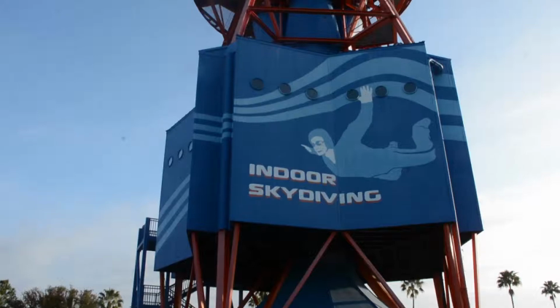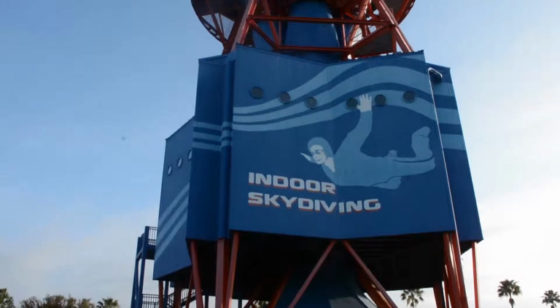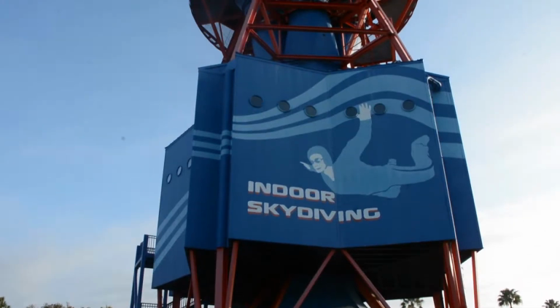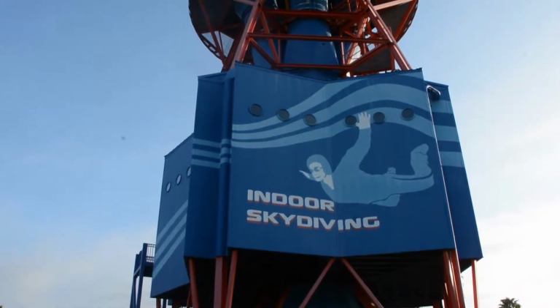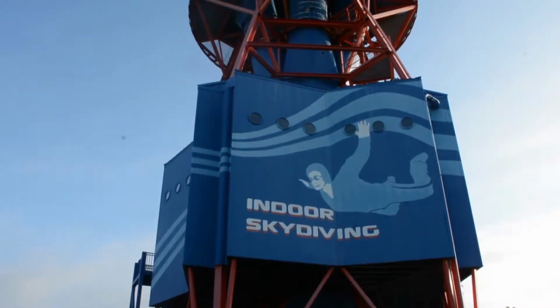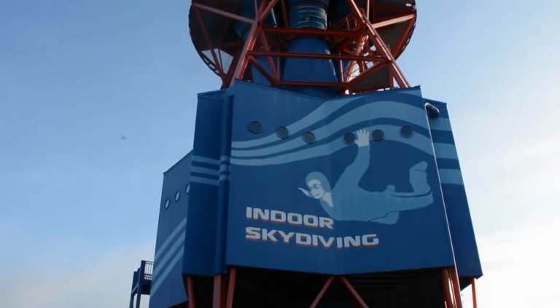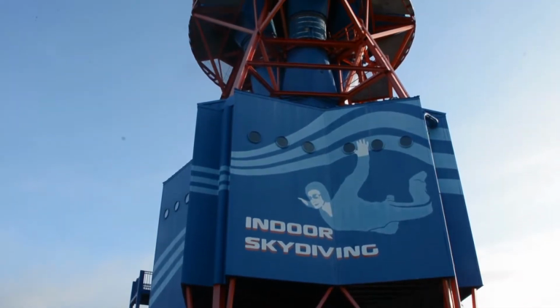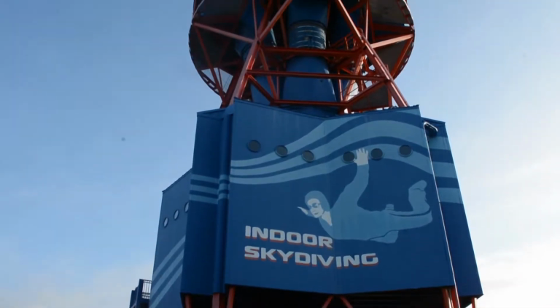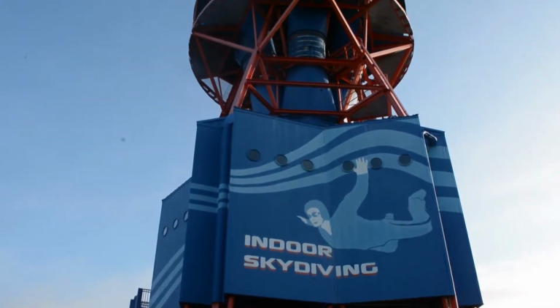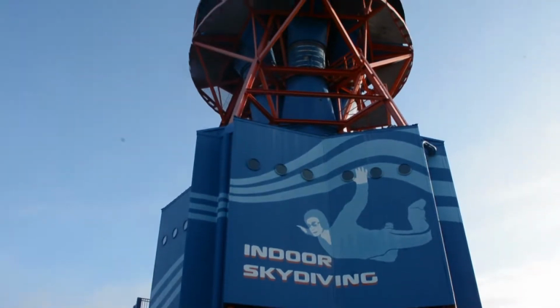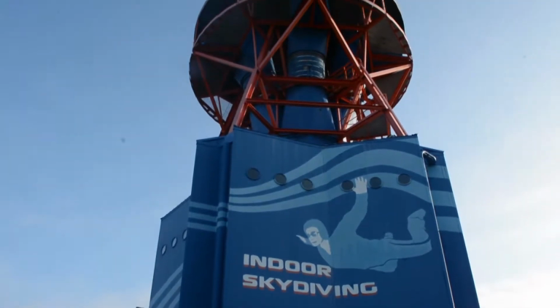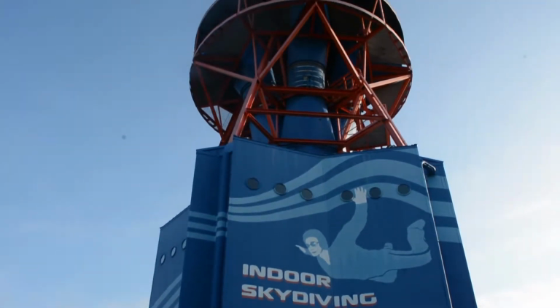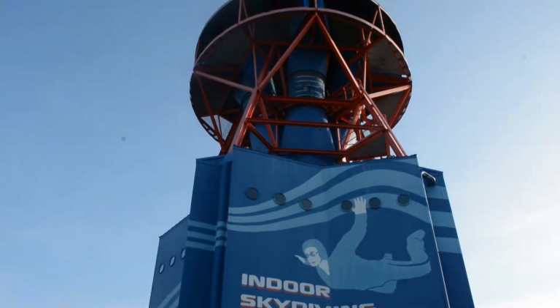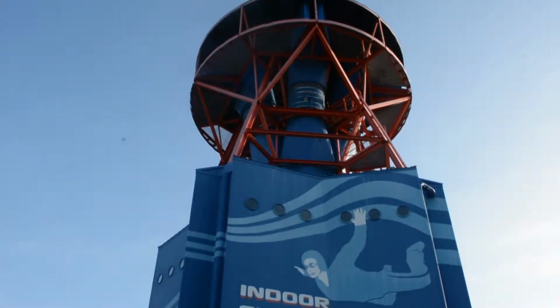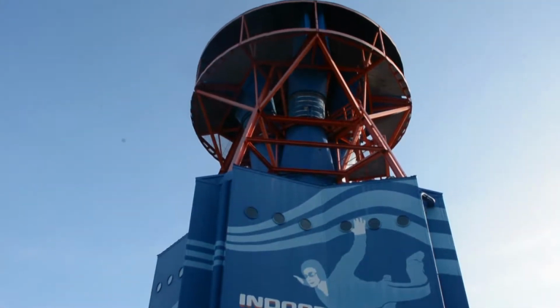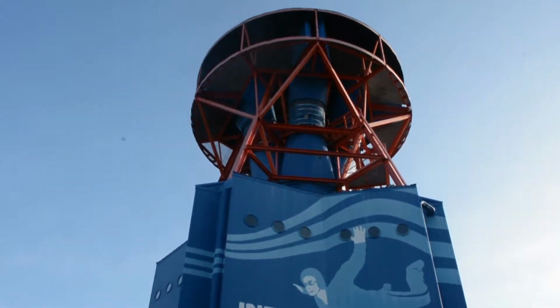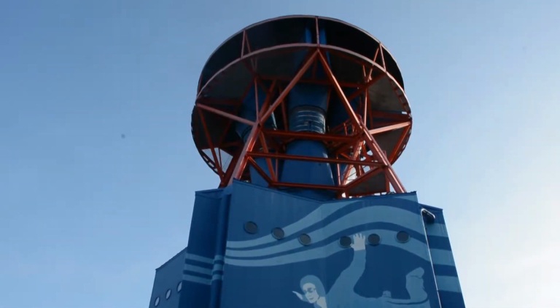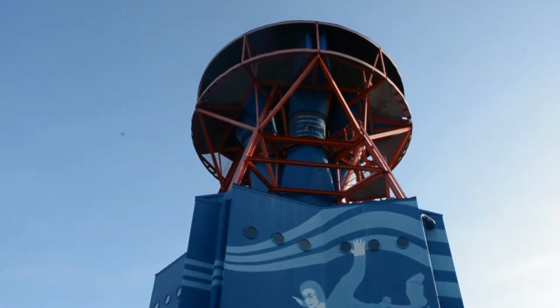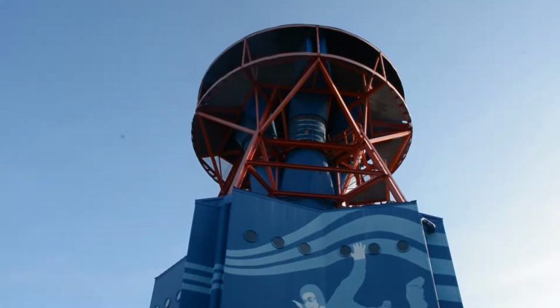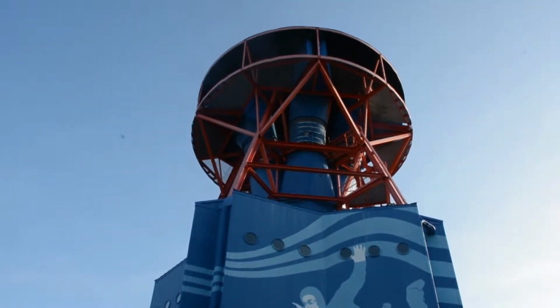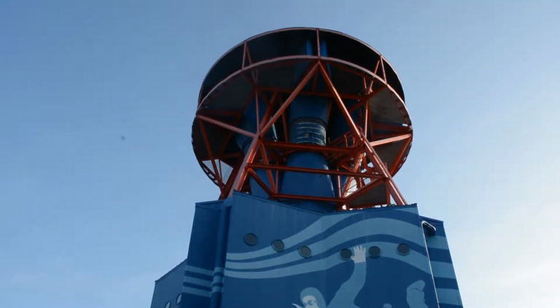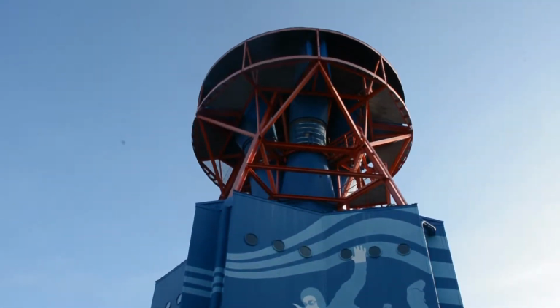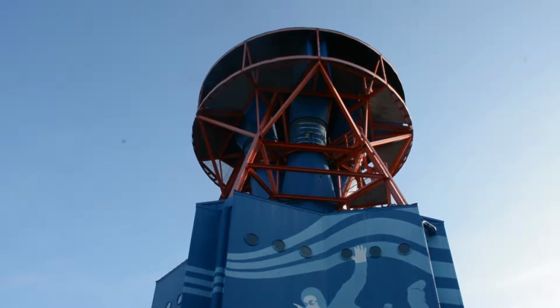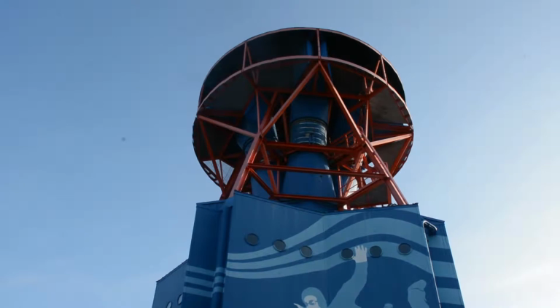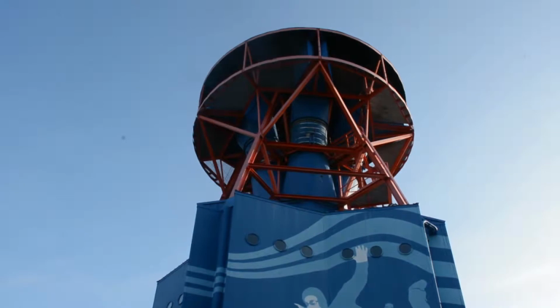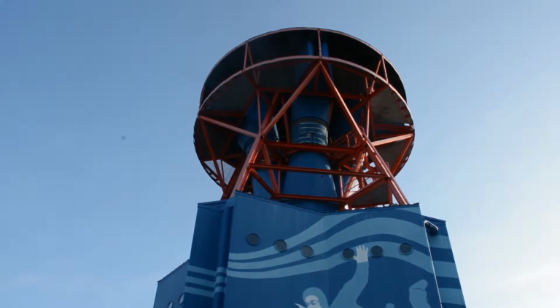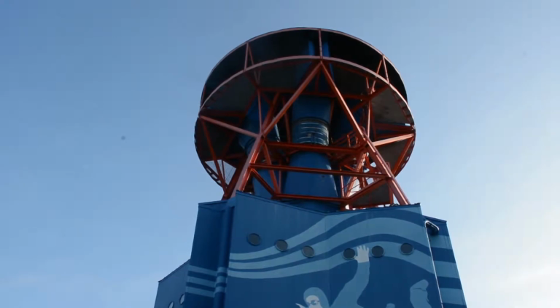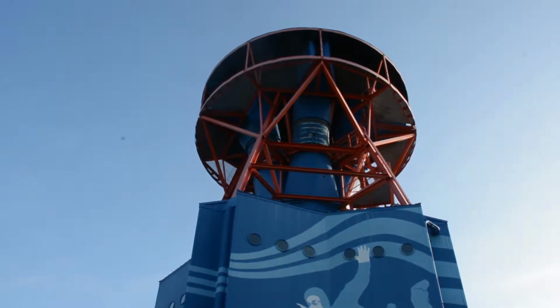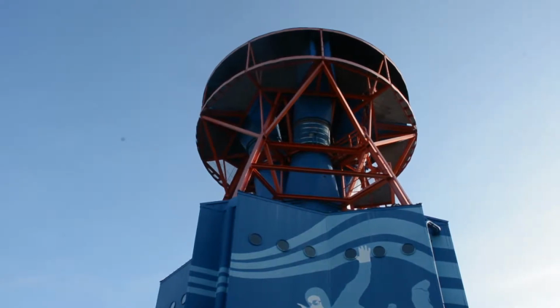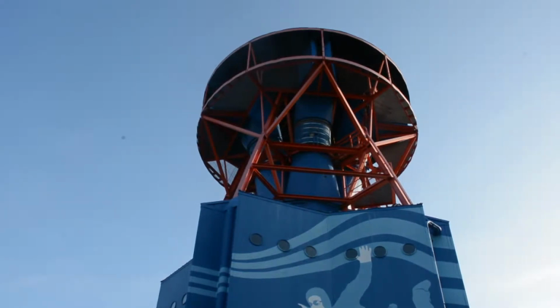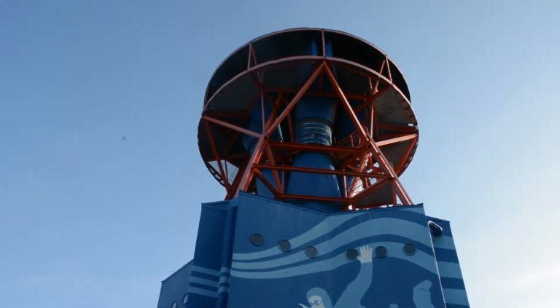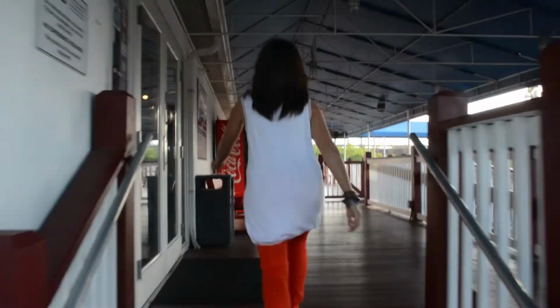Hey, thrill junkies. Looking for a spot to satisfy your love for free-falling? Well, iFly Orlando will give you that sensation.